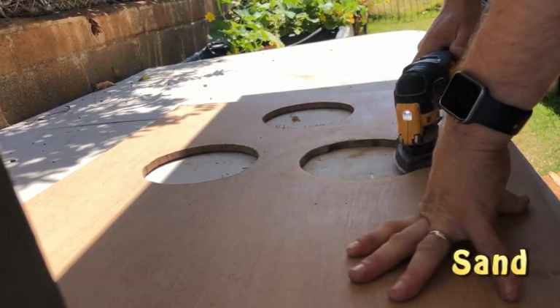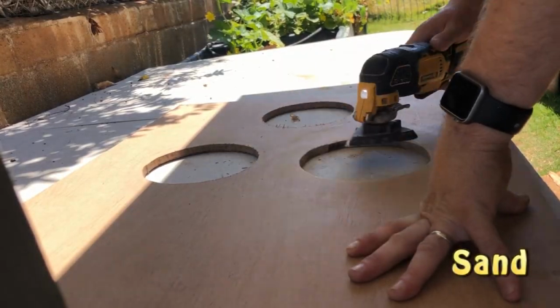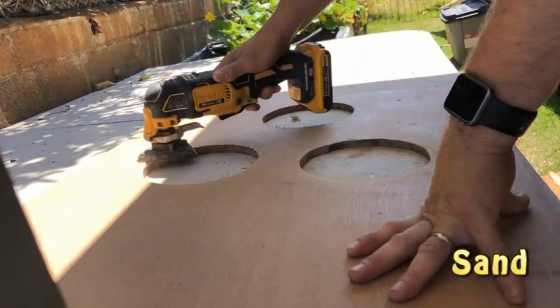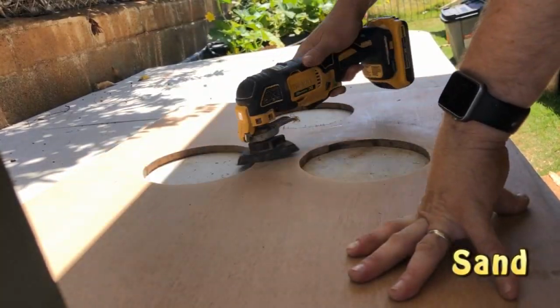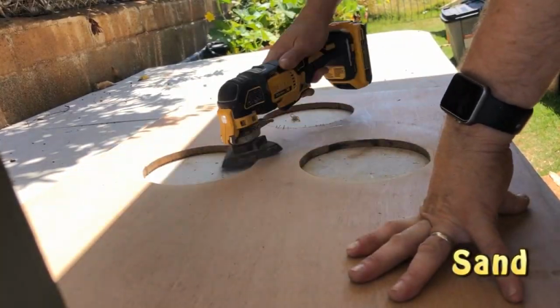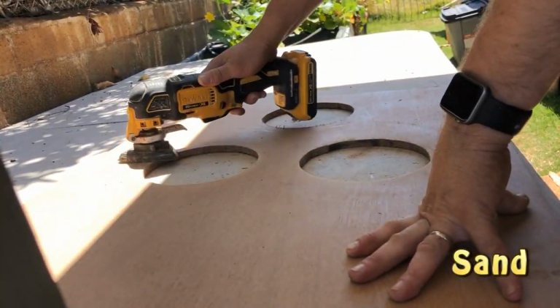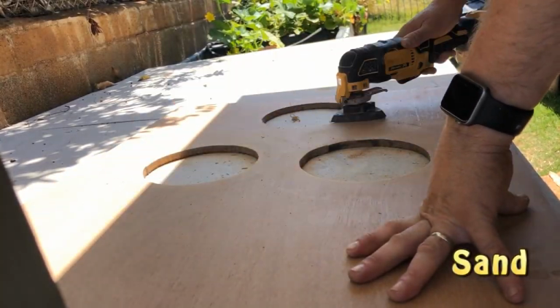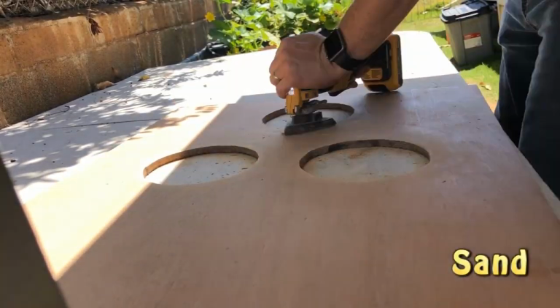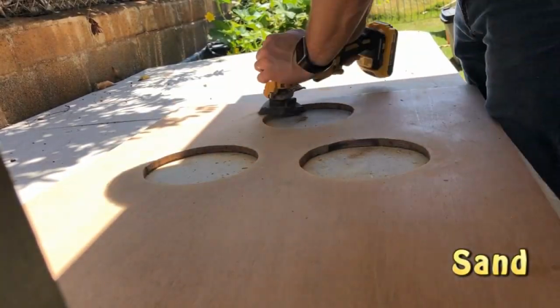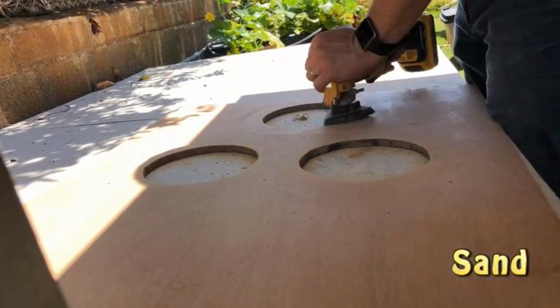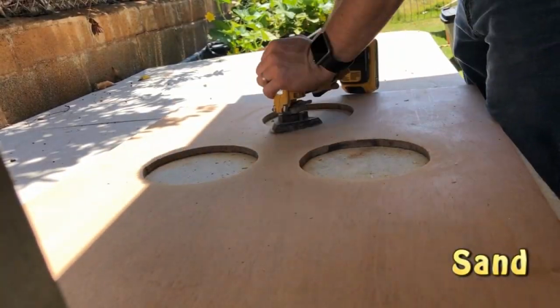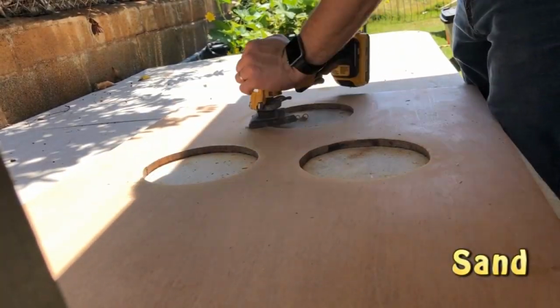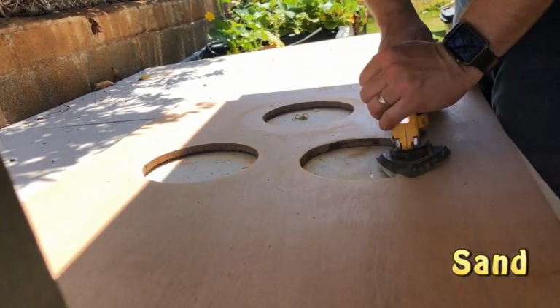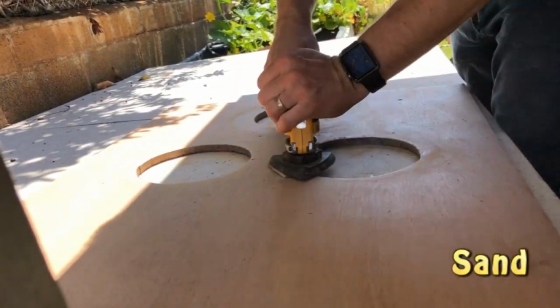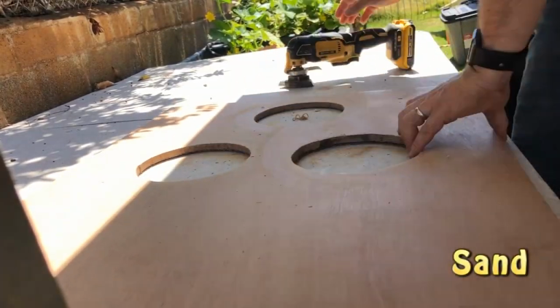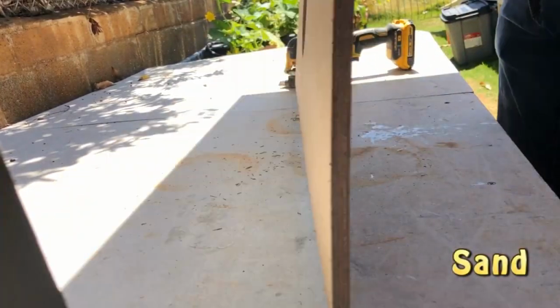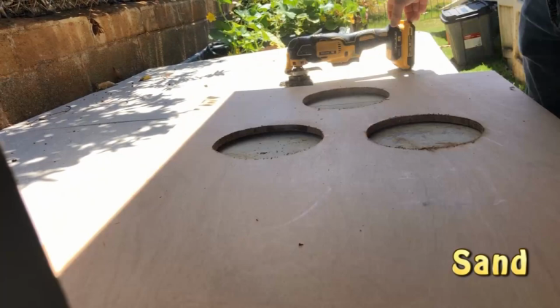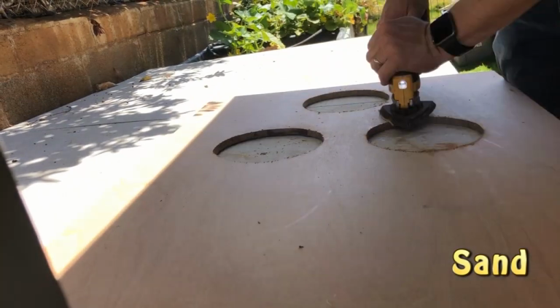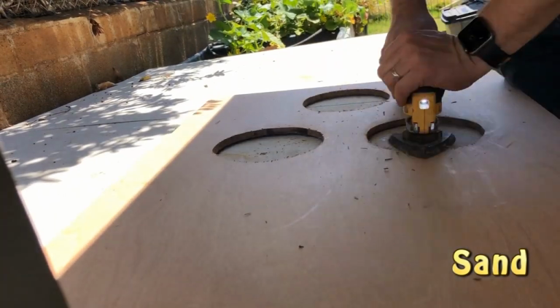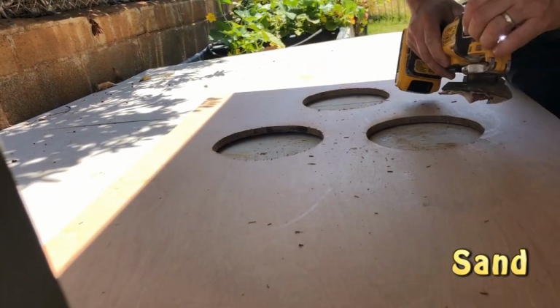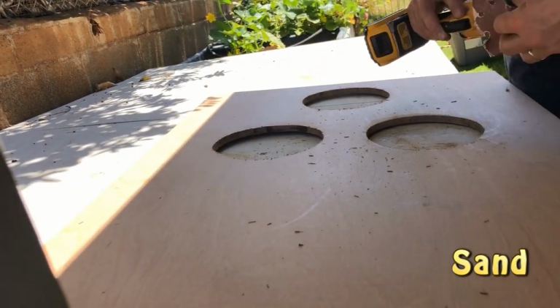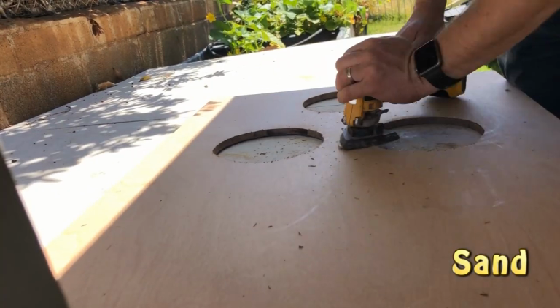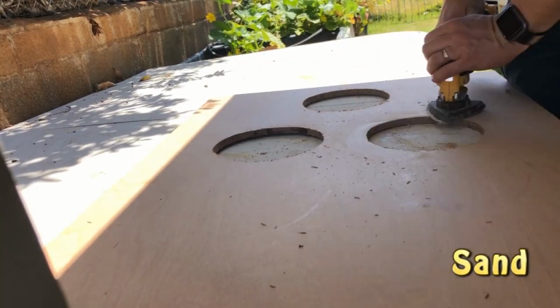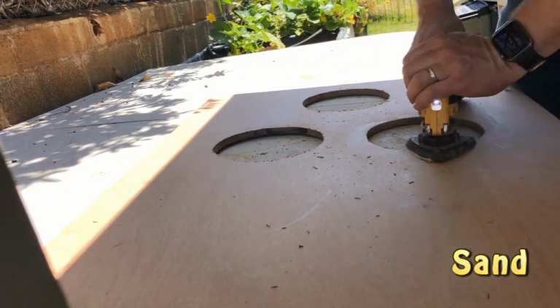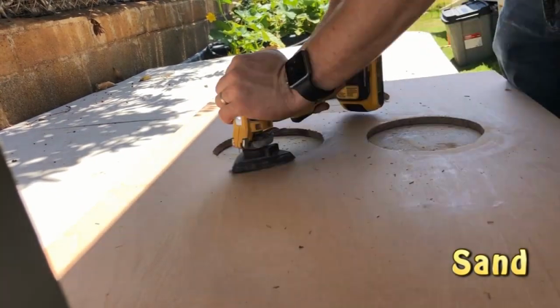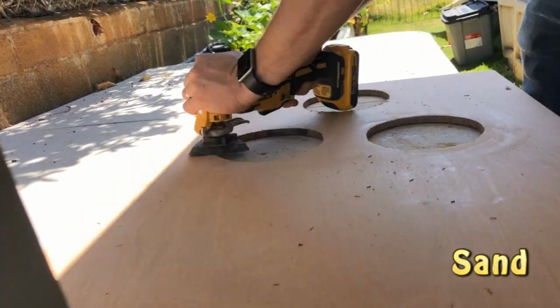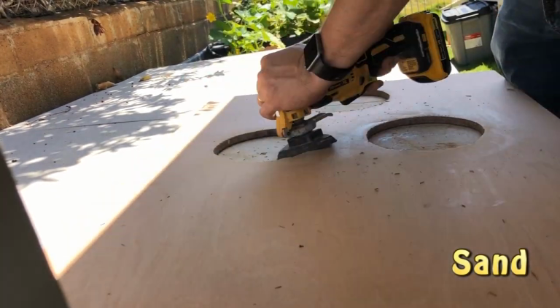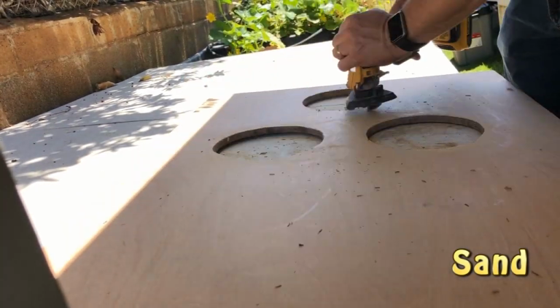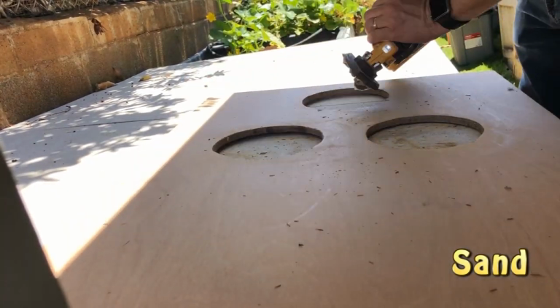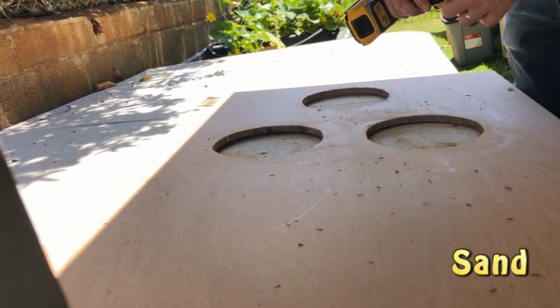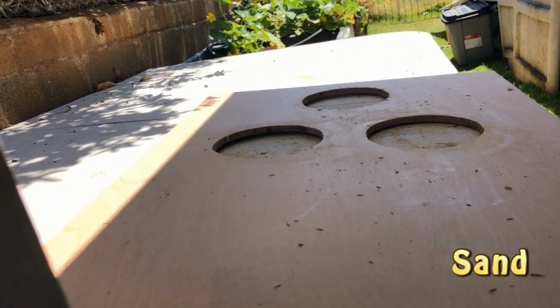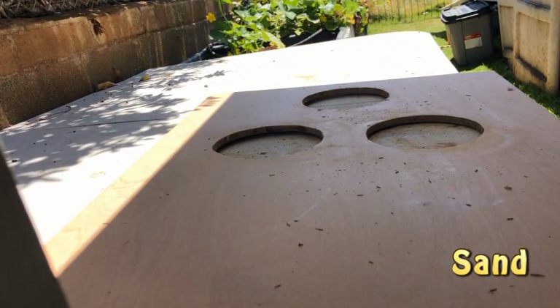Then you just sand it down — sand, sand, sand. Don't want any little splinters that kids are gonna catch their fingers on.